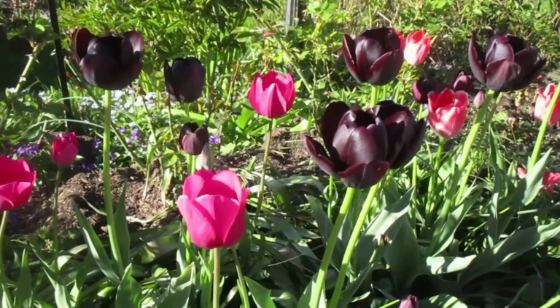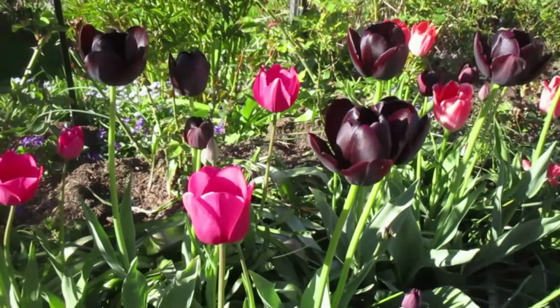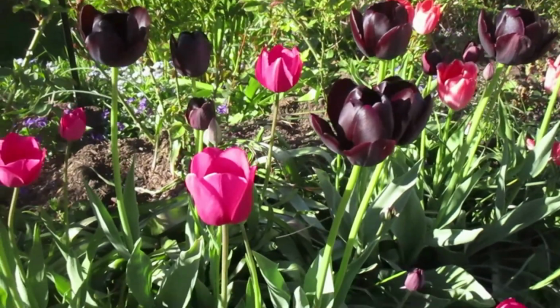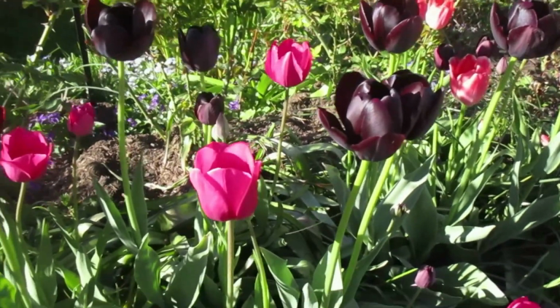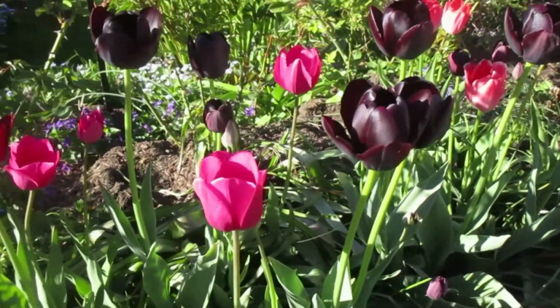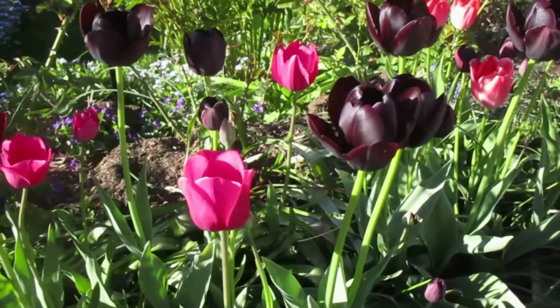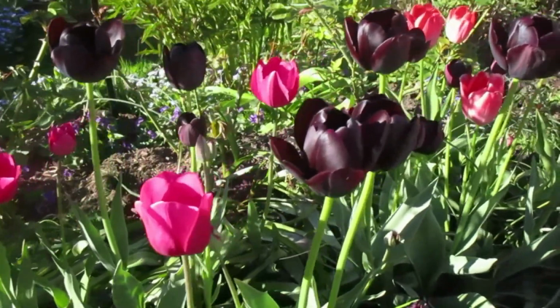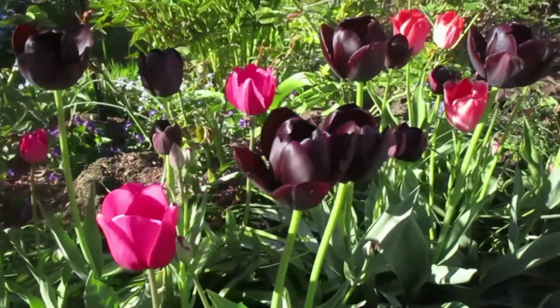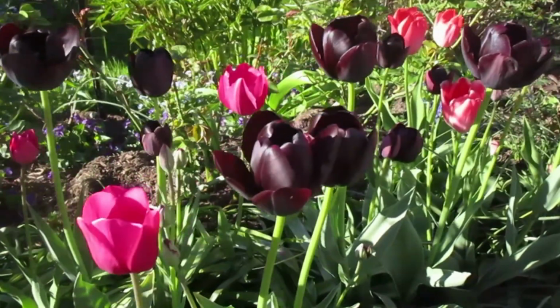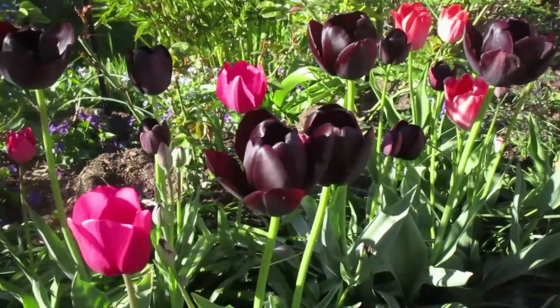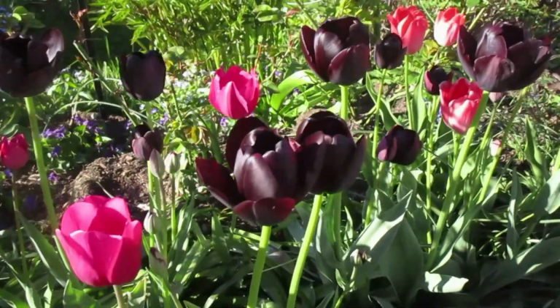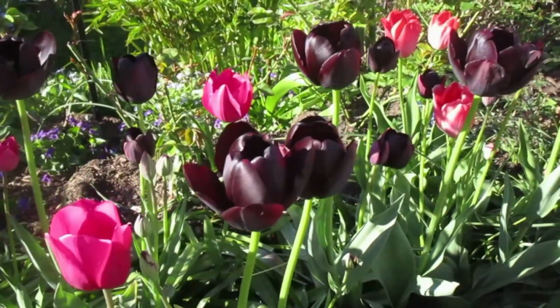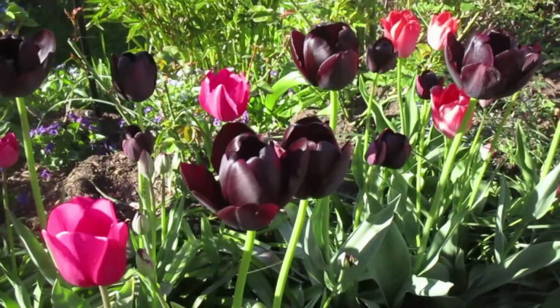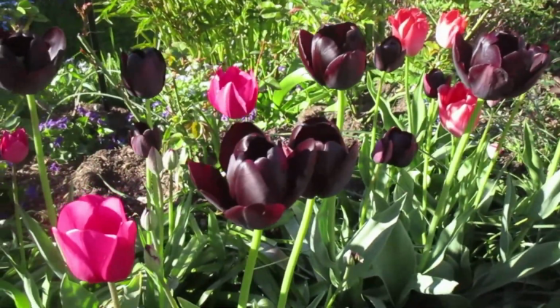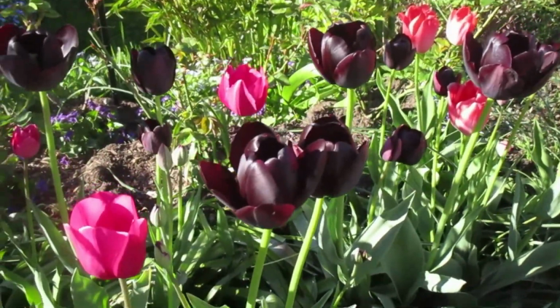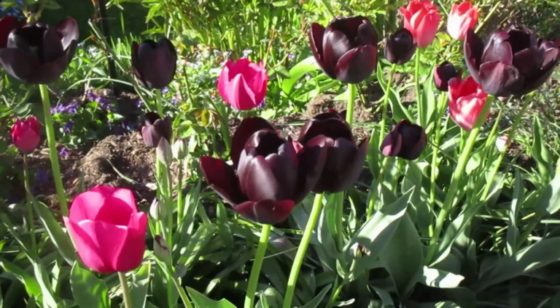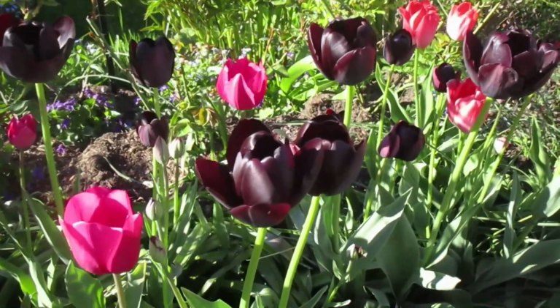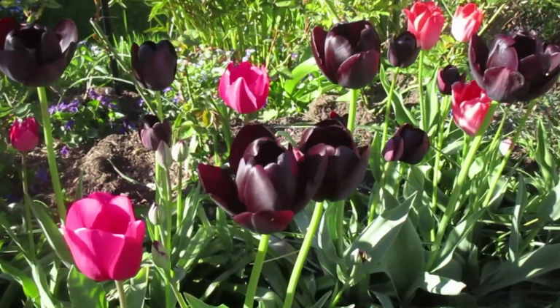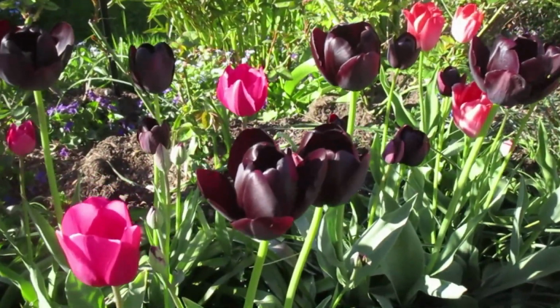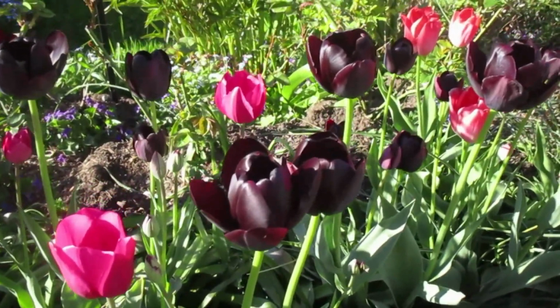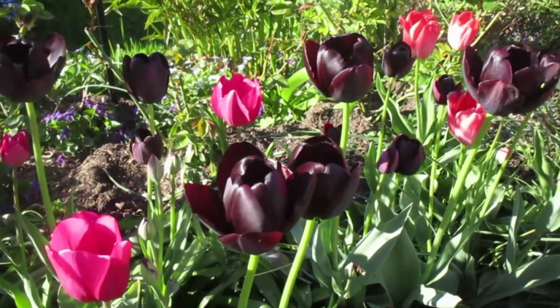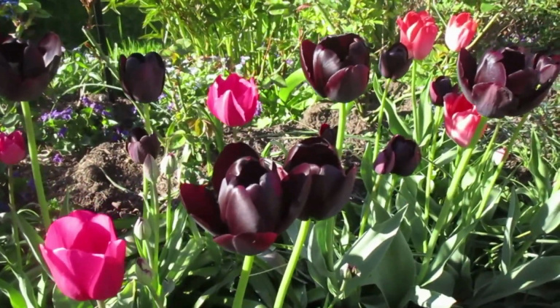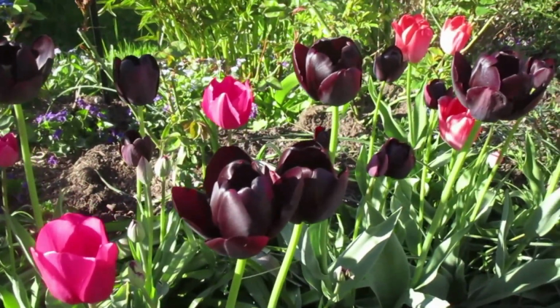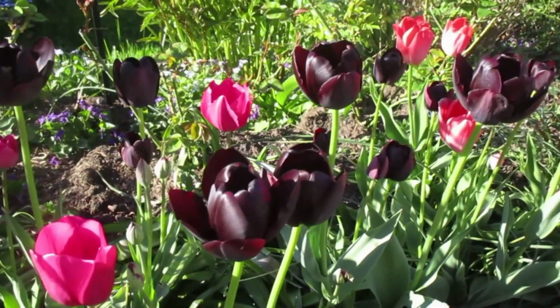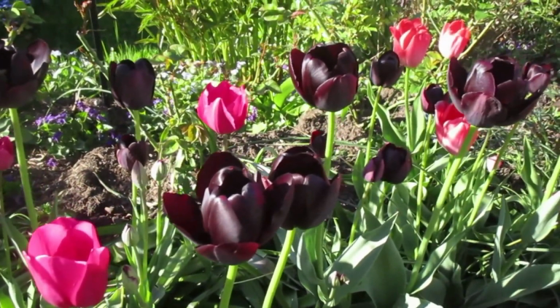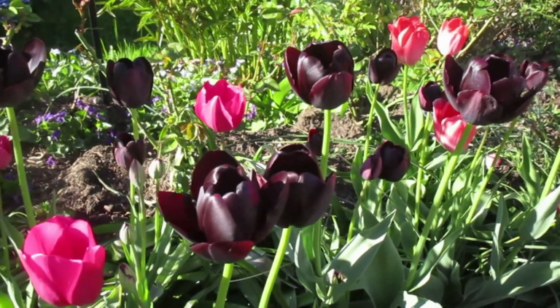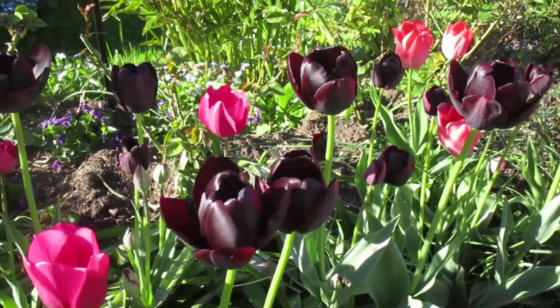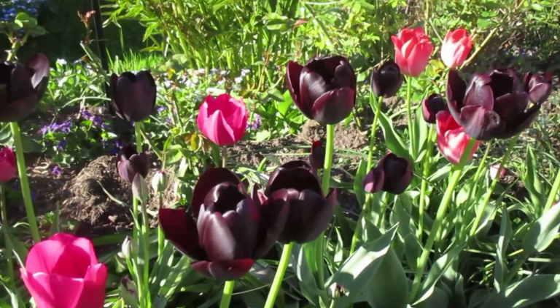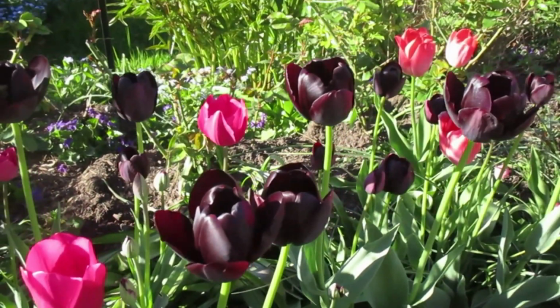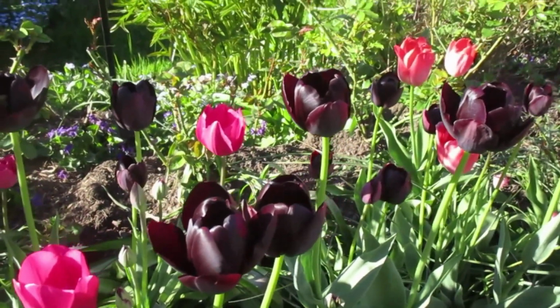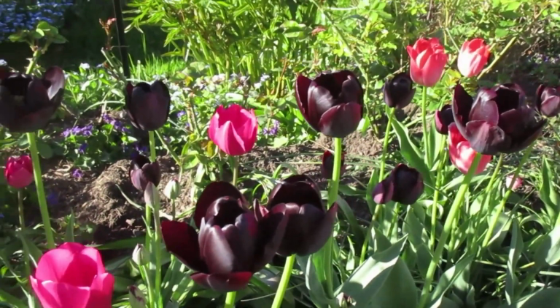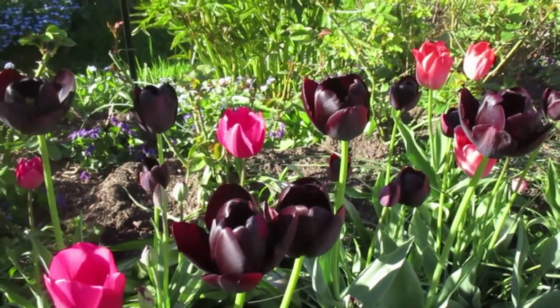These black tulips here — they're really a deep, deep red — and they're called May Night.